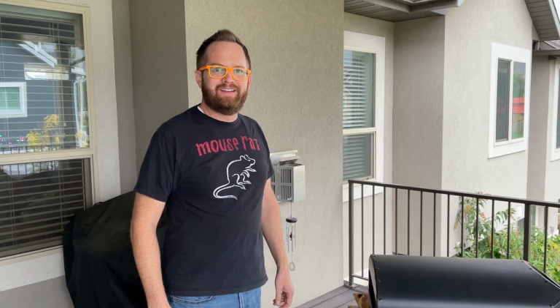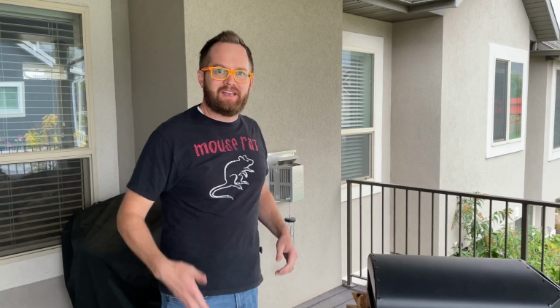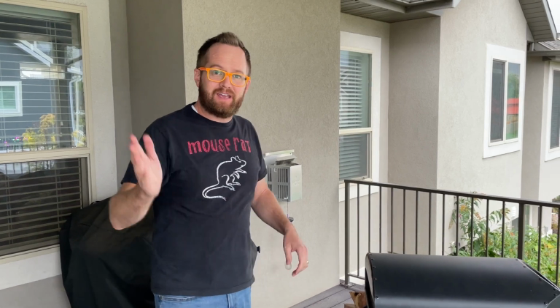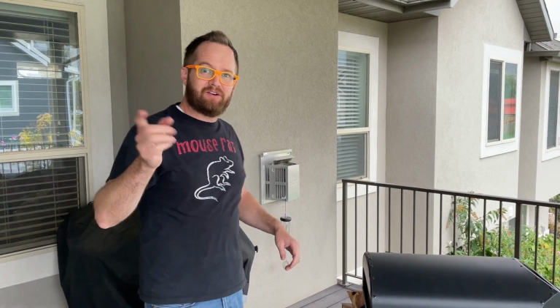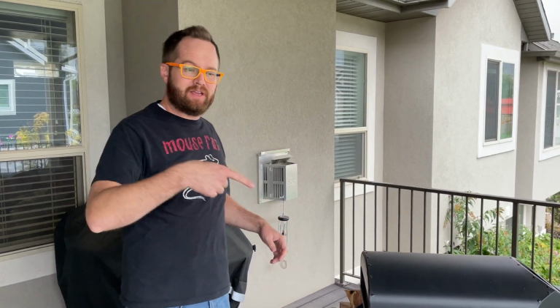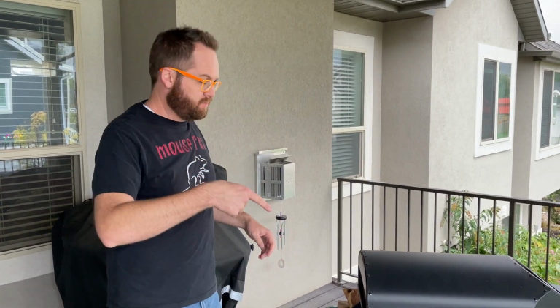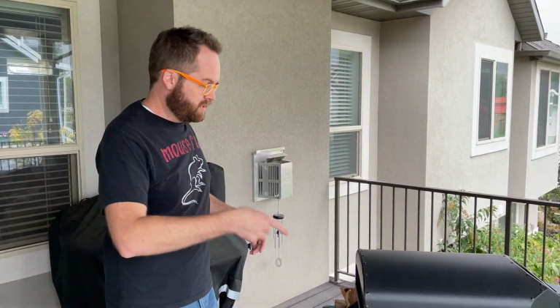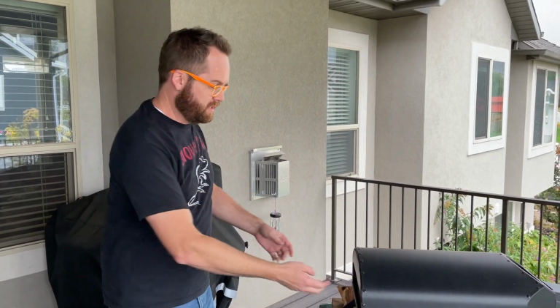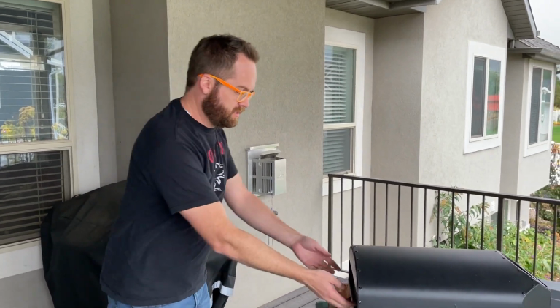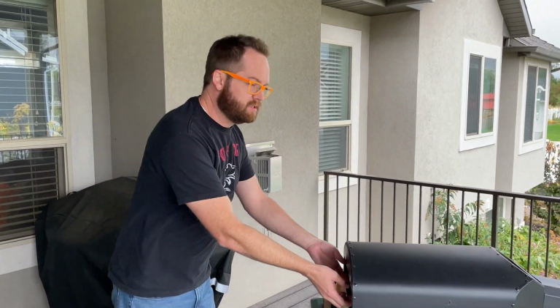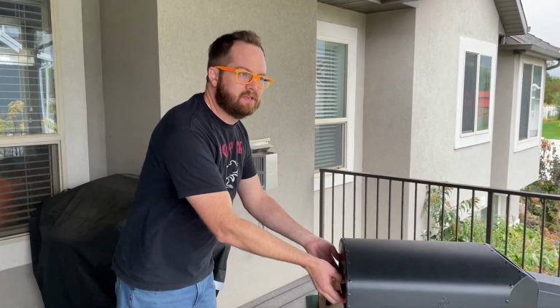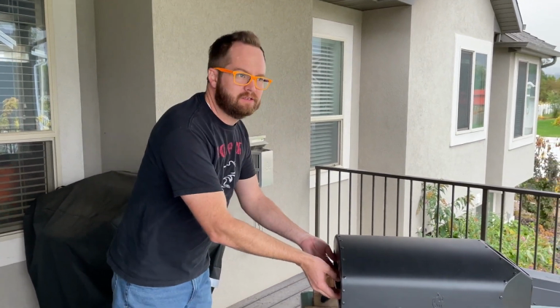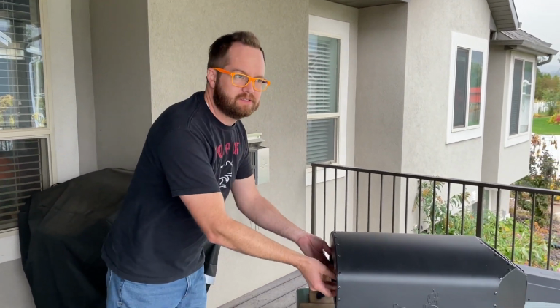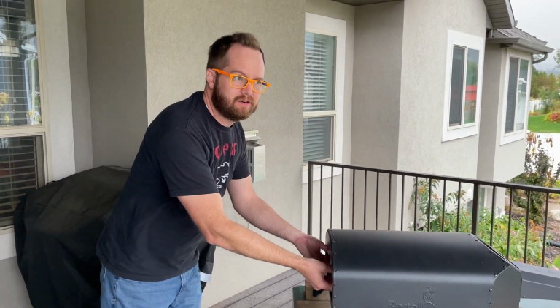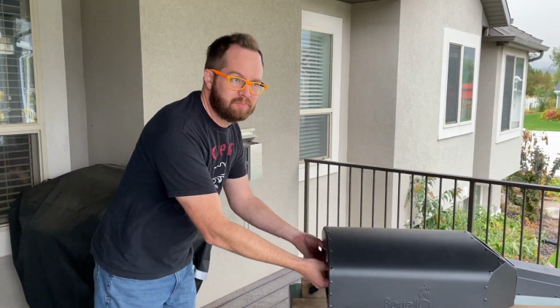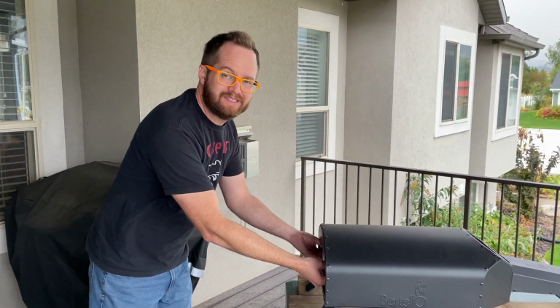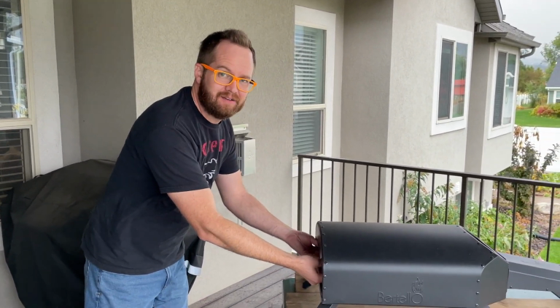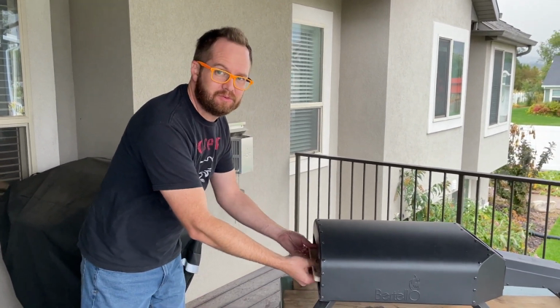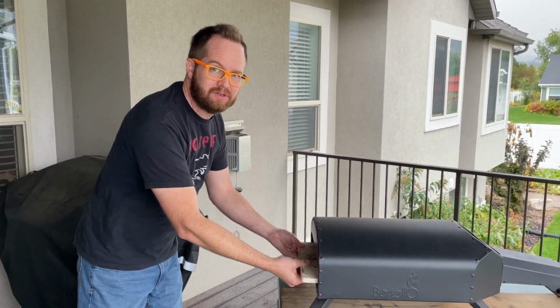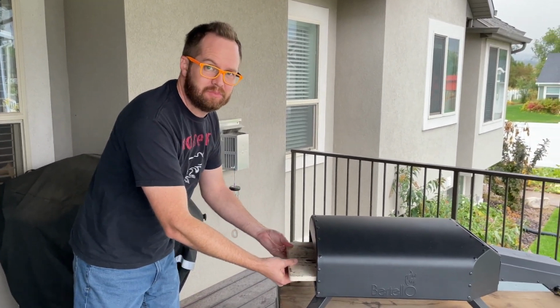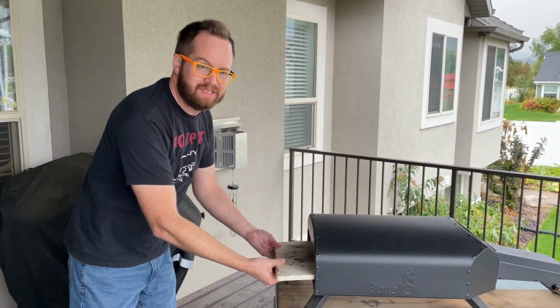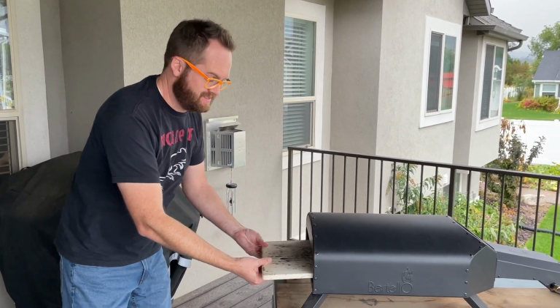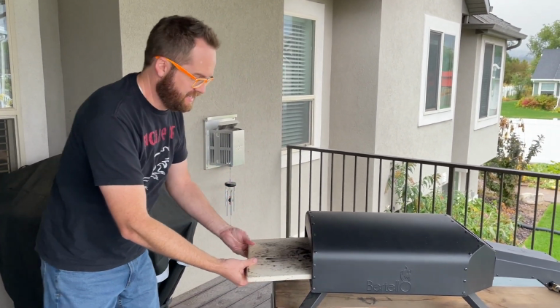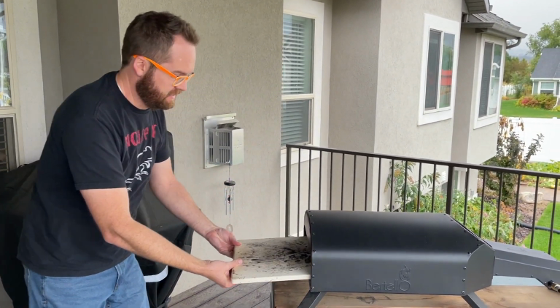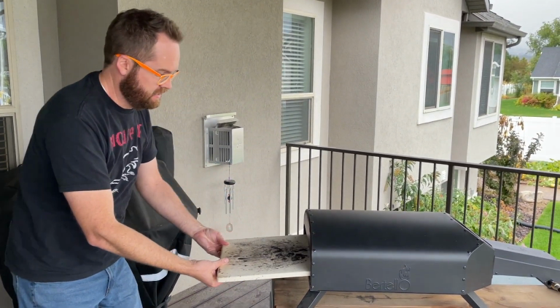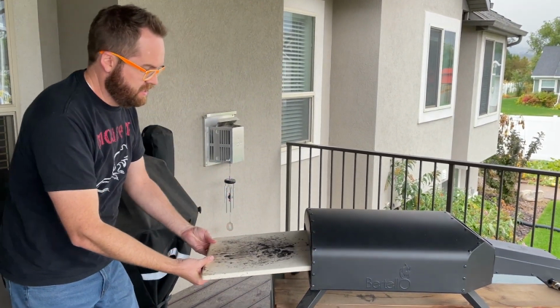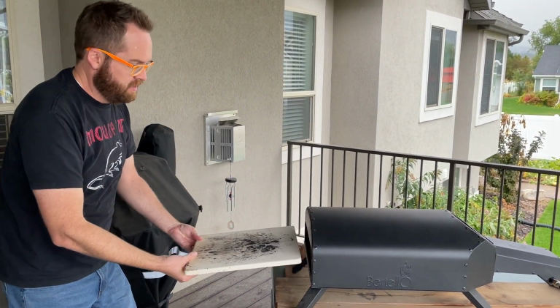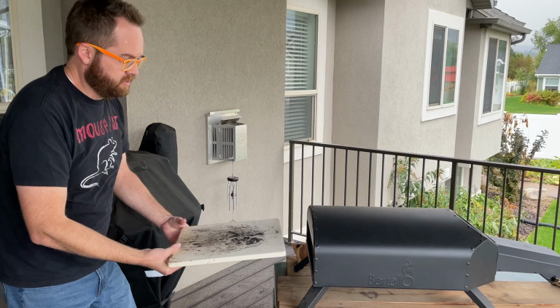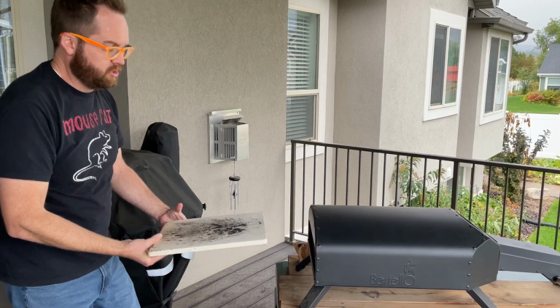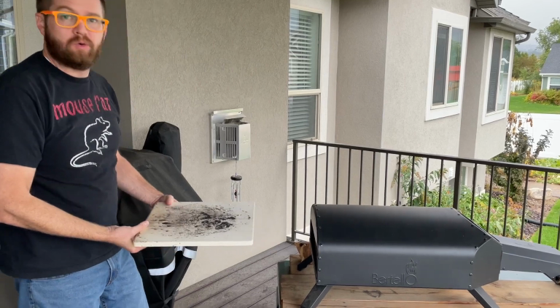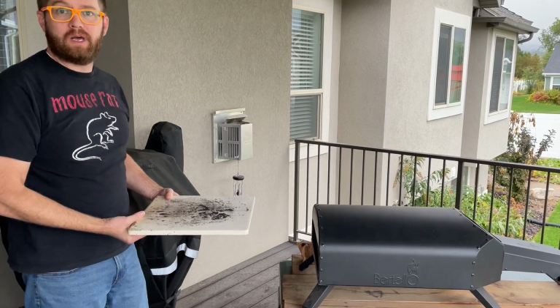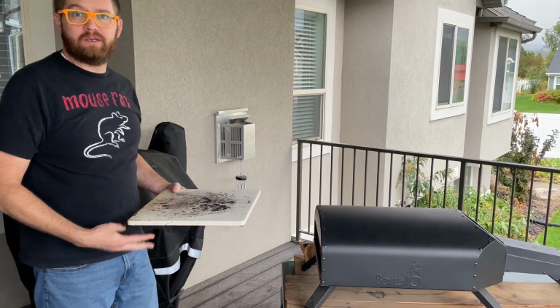Okay, here I am. We're gonna start the pizza oven. We're doing pizza tonight. I'm gonna show you what I do.